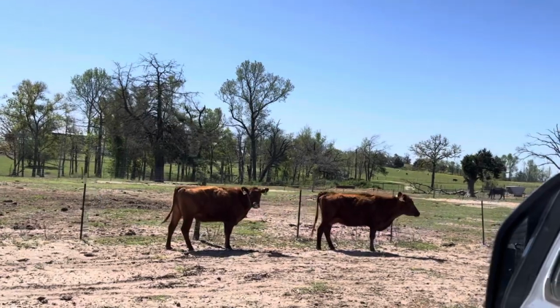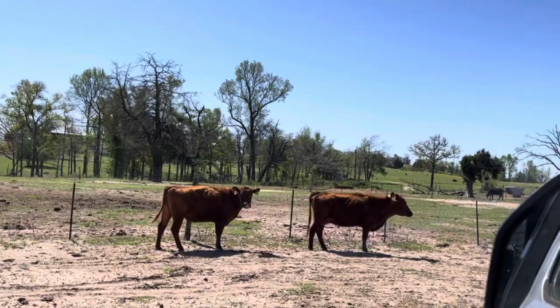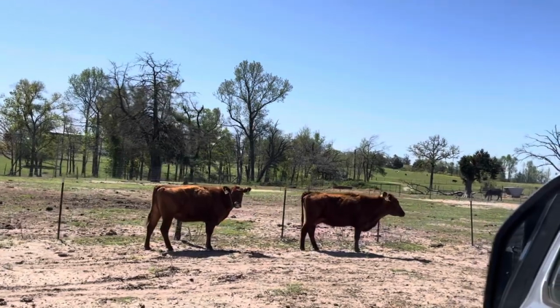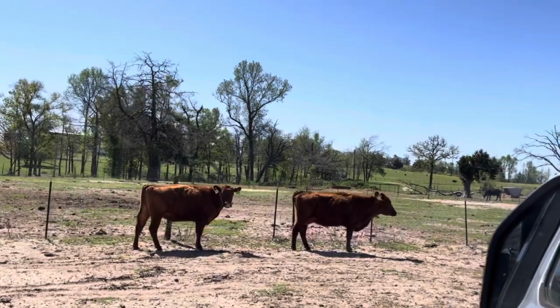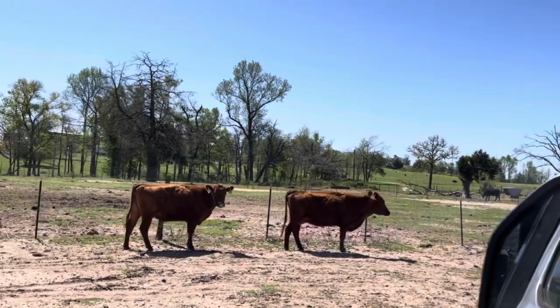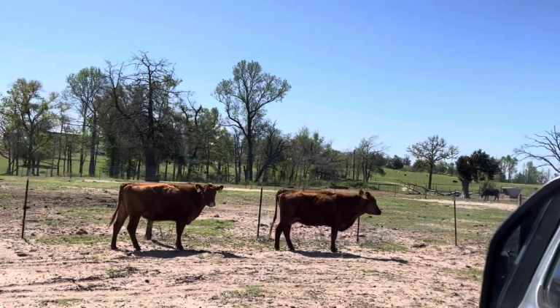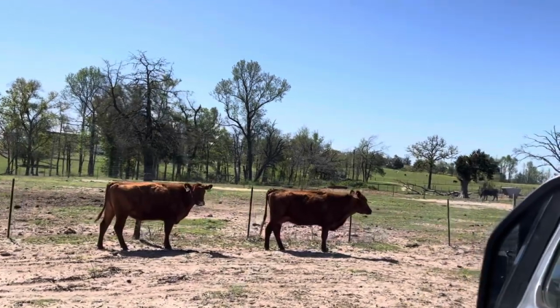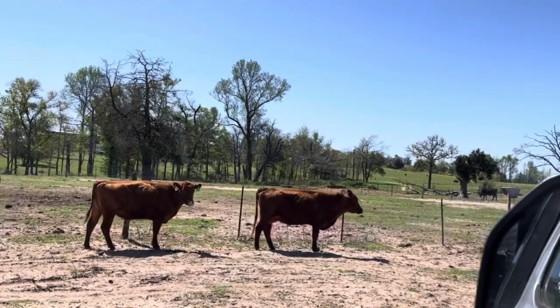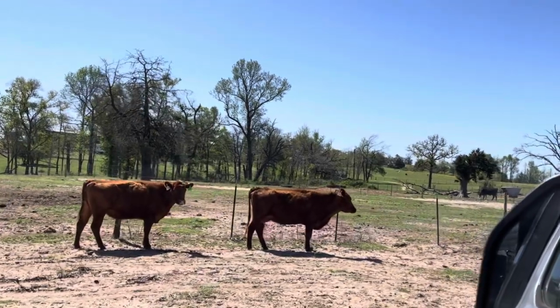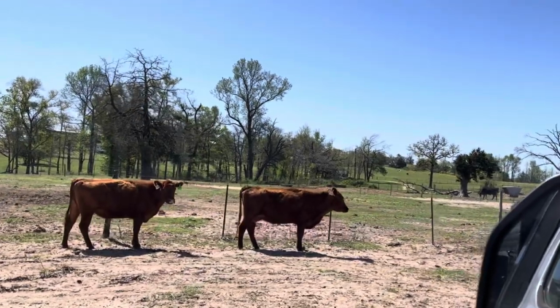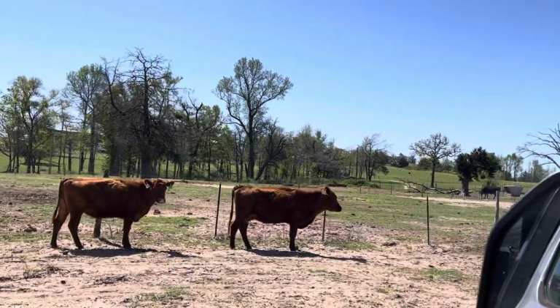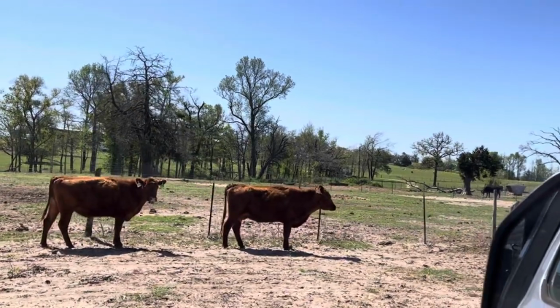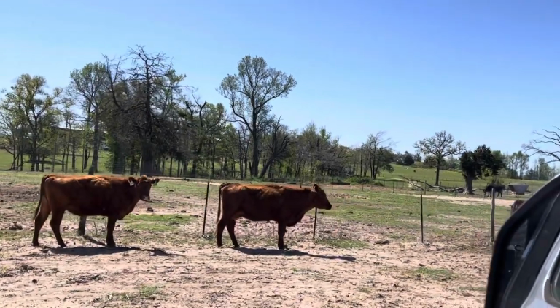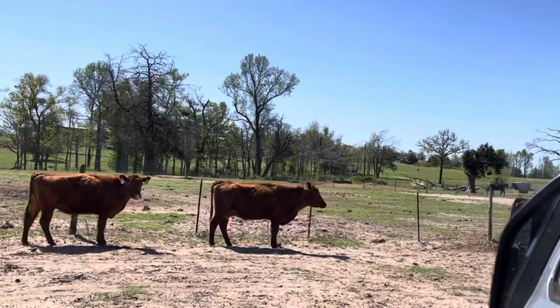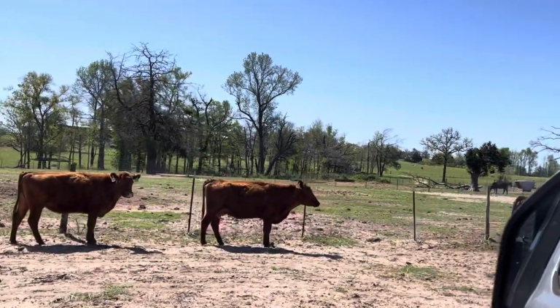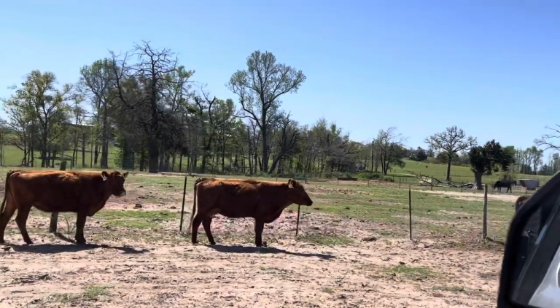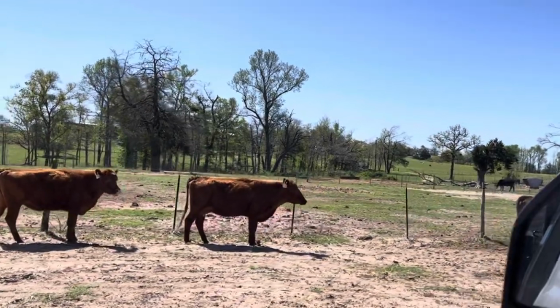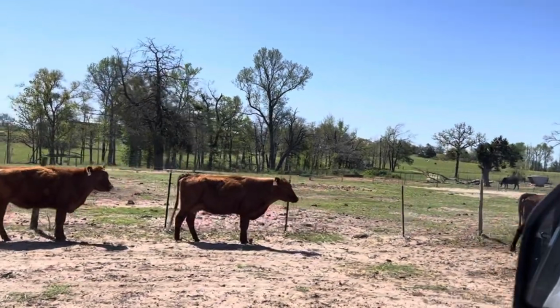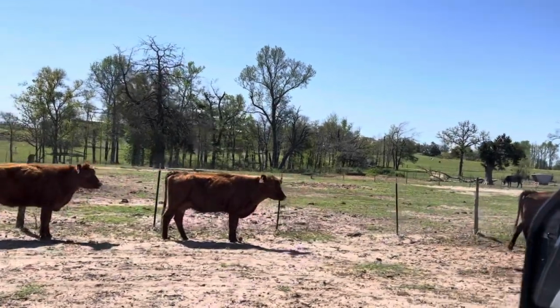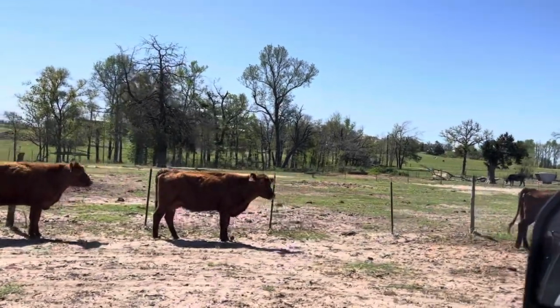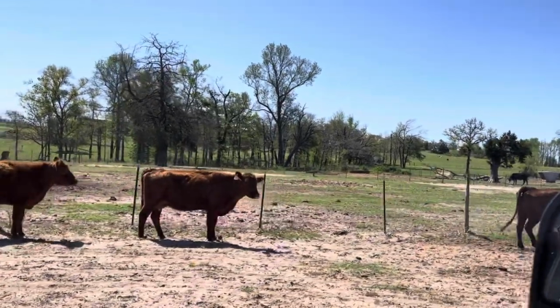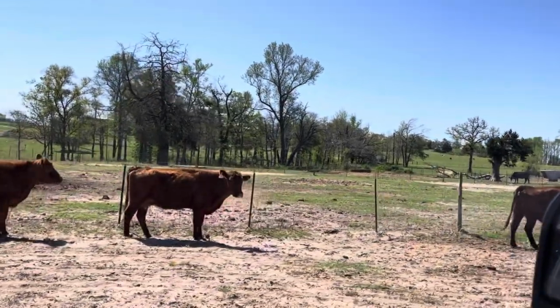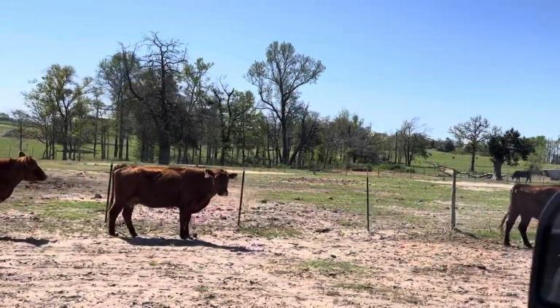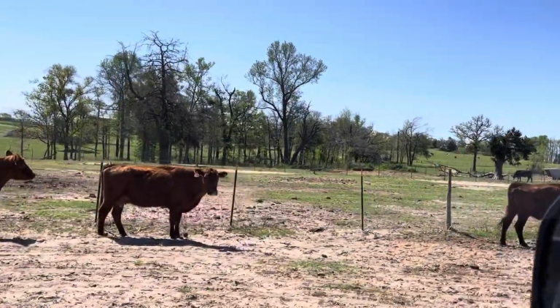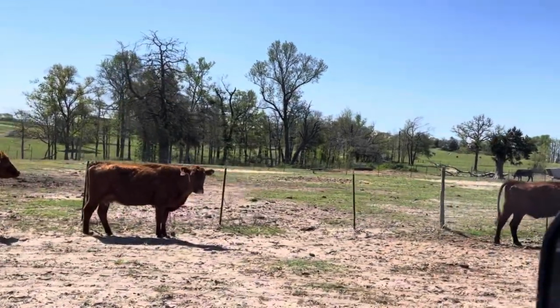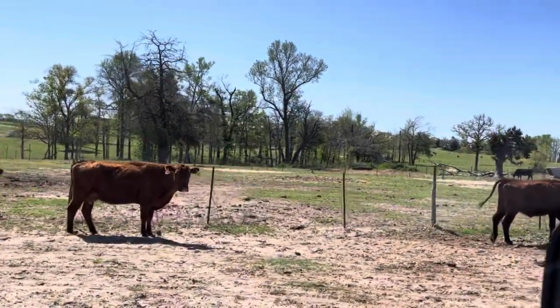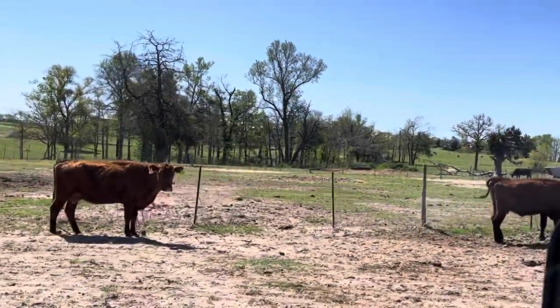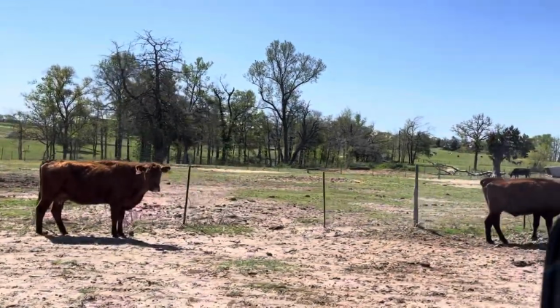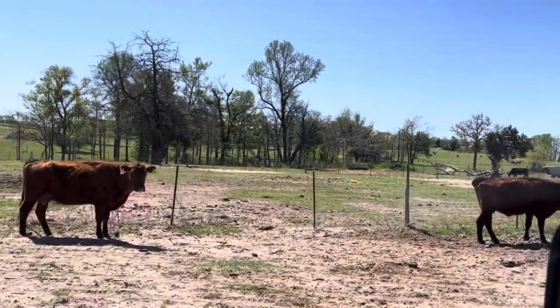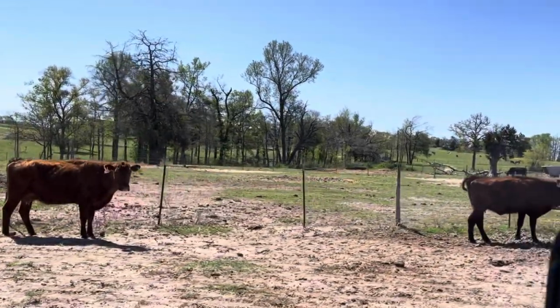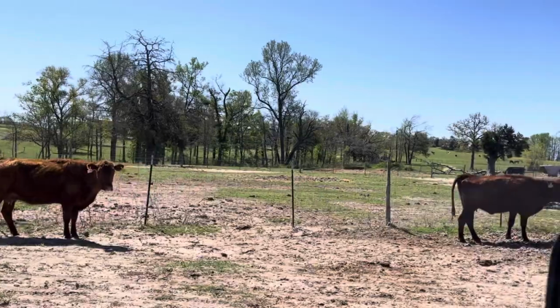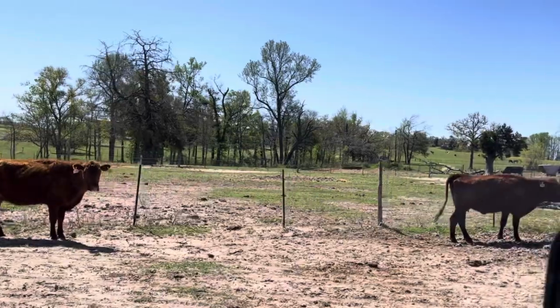These cows here are nine hundred and fifty dollars a piece — nine-fifty a piece.